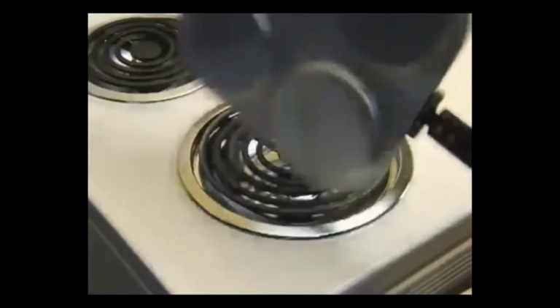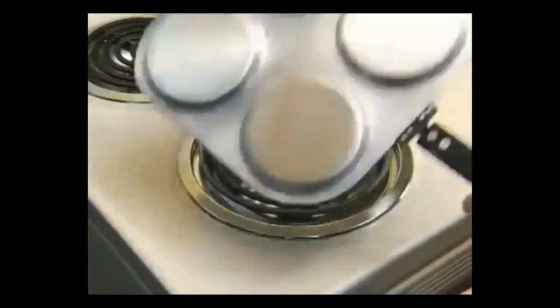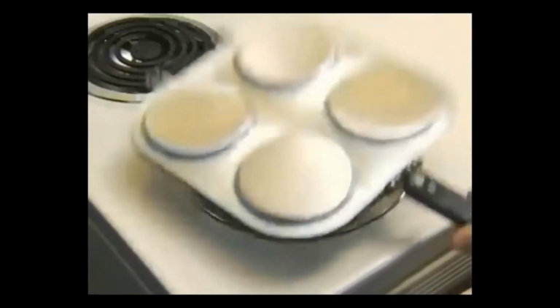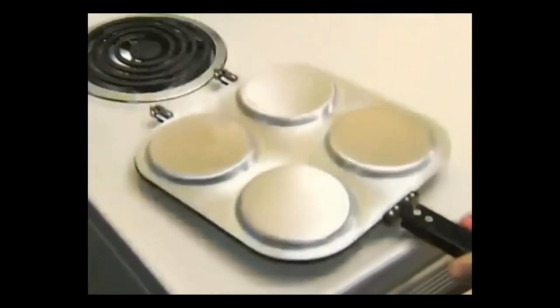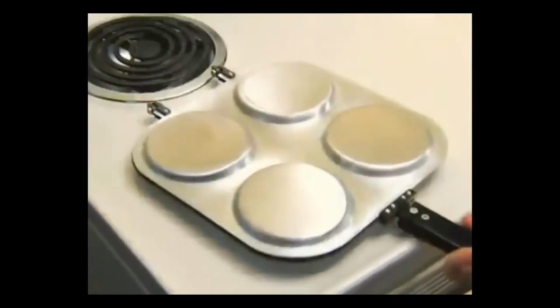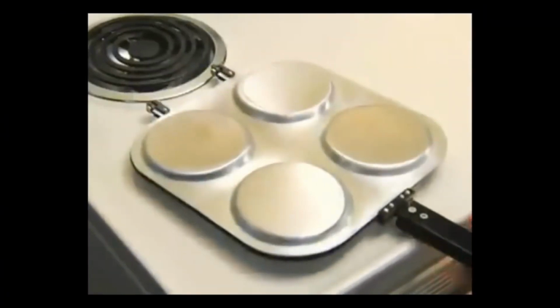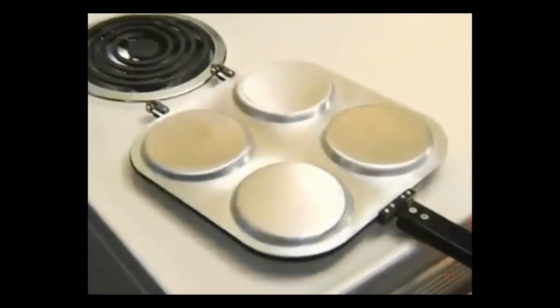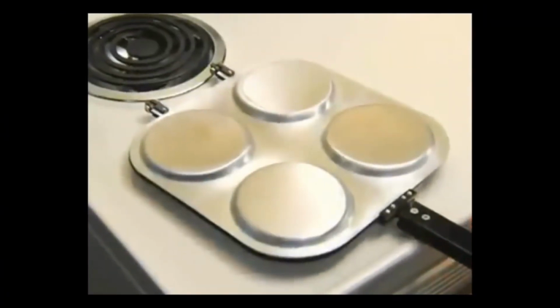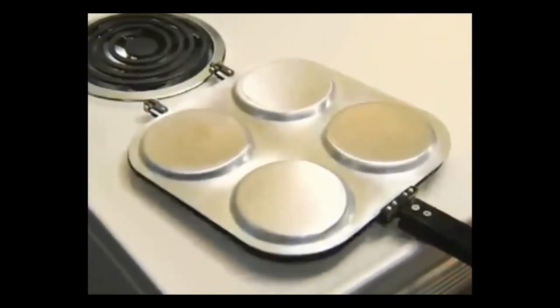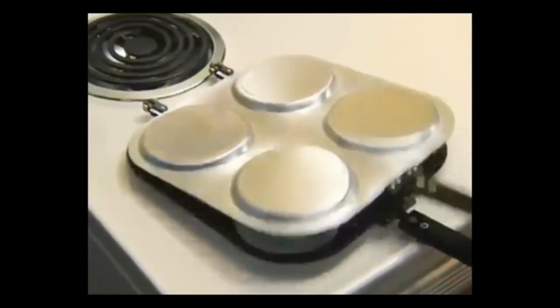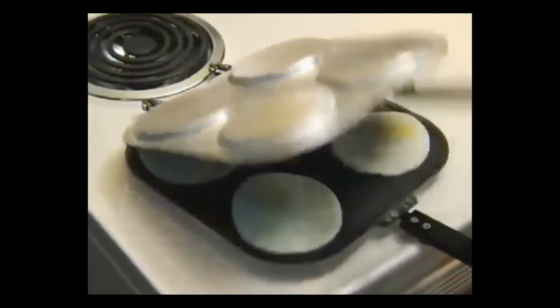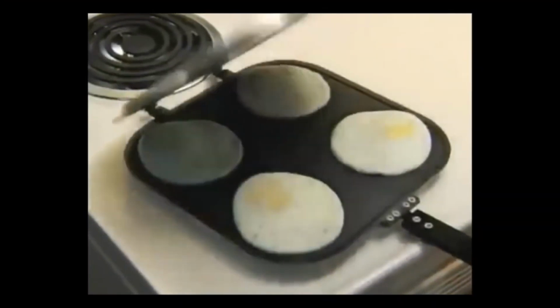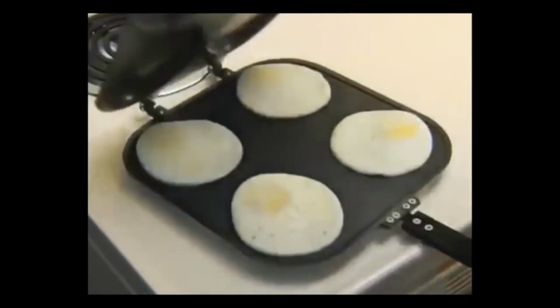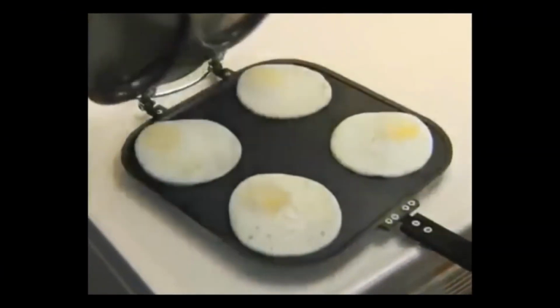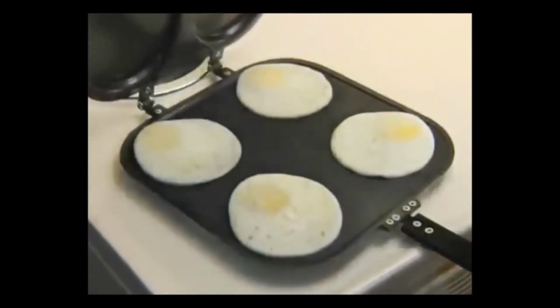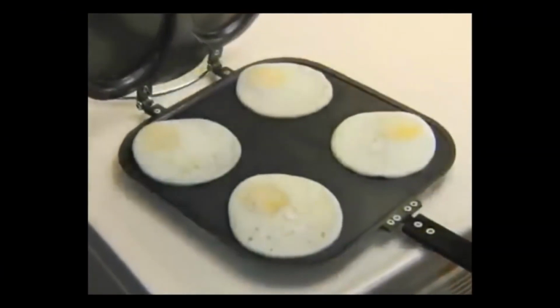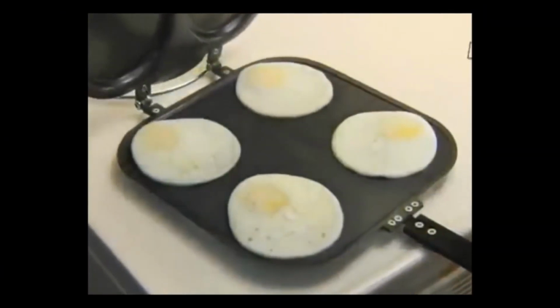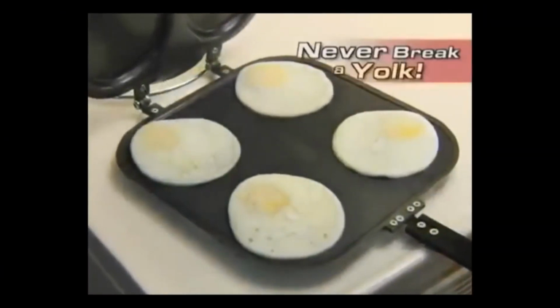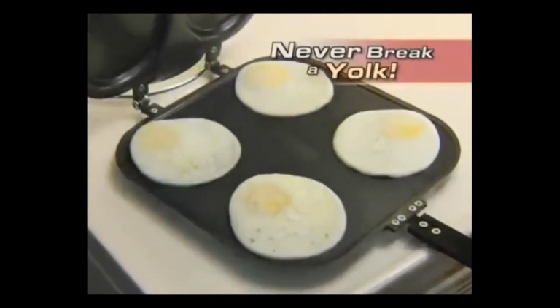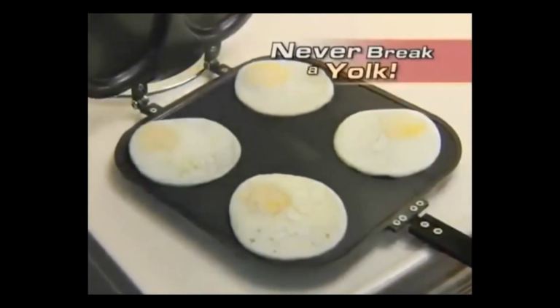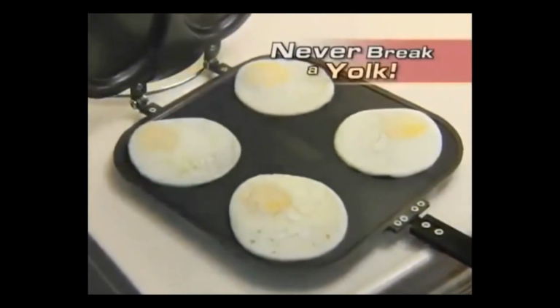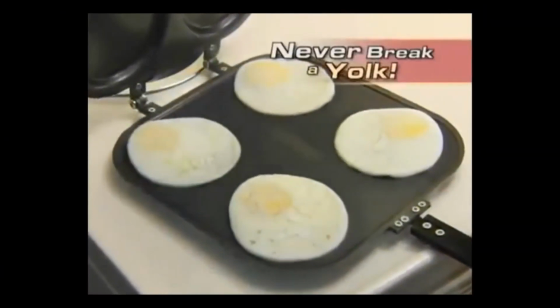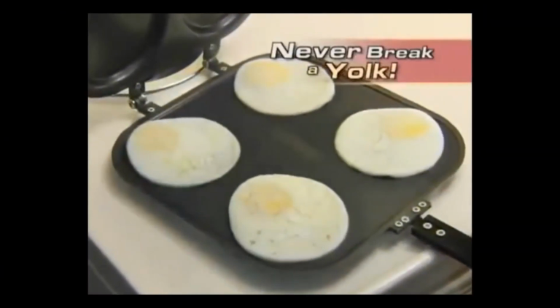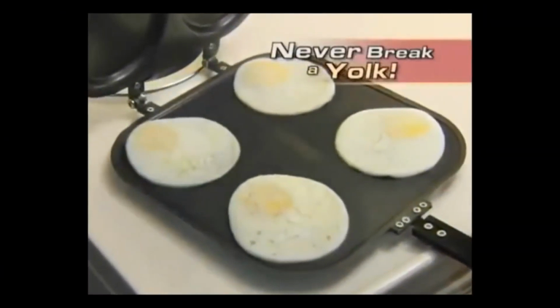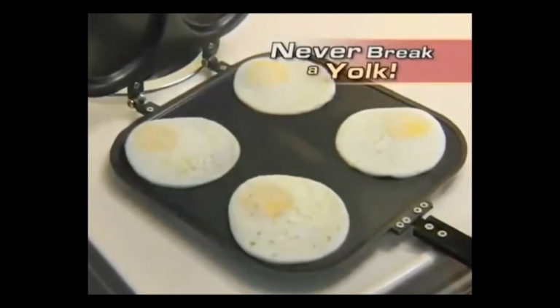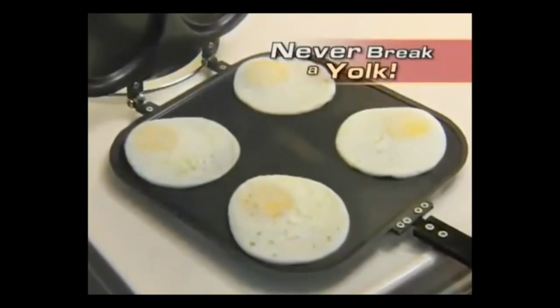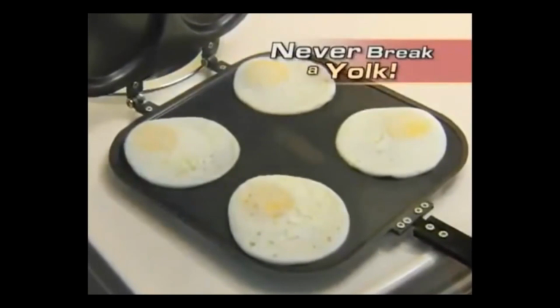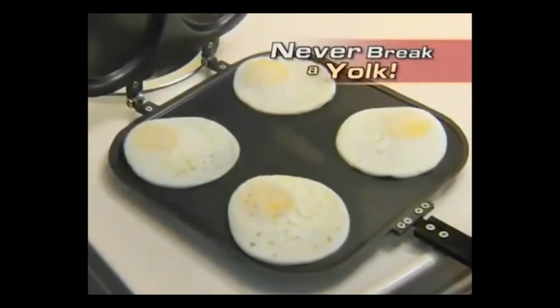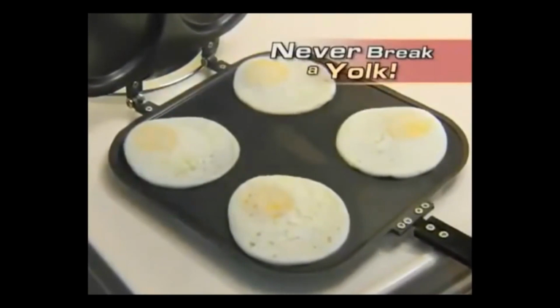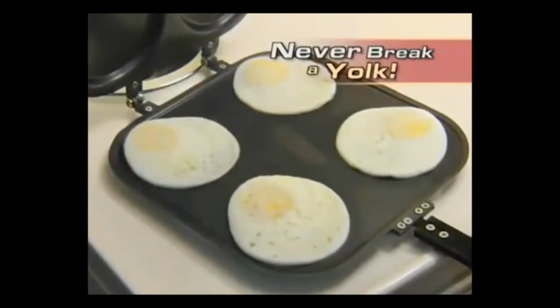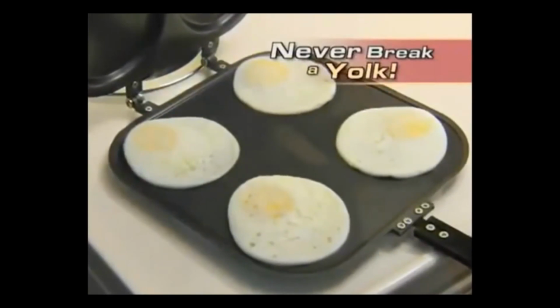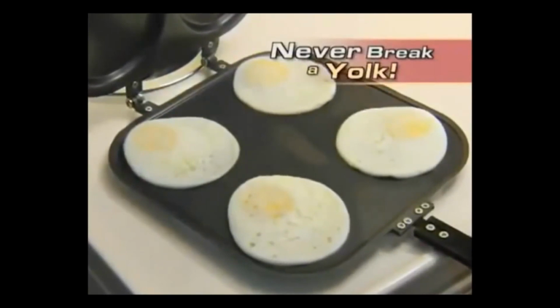The Pancake Pan. Four eggs over easy without ever breaking a yolk. Amazing.